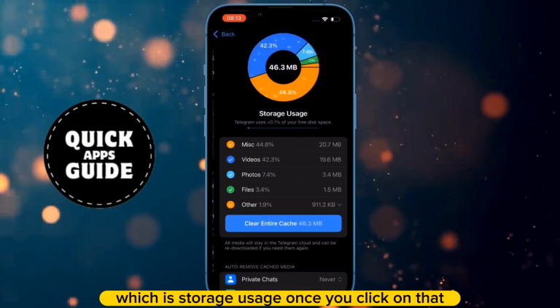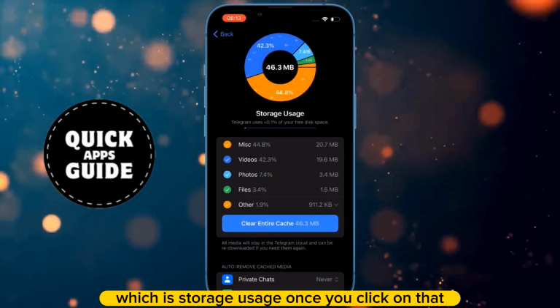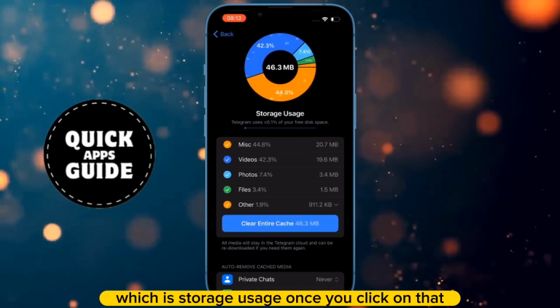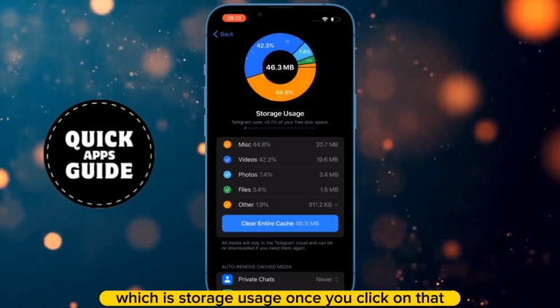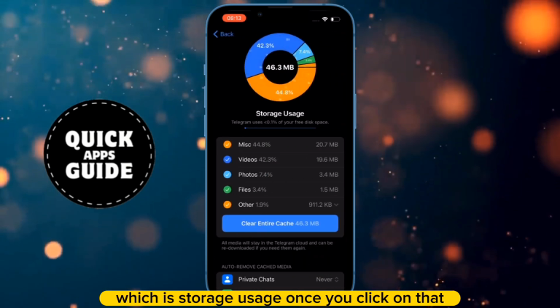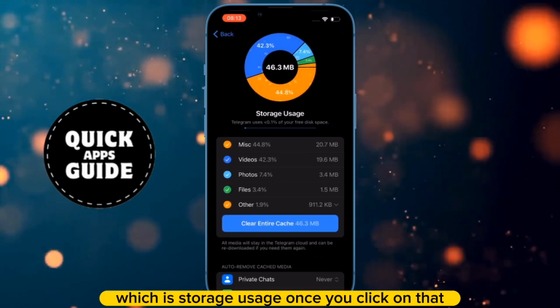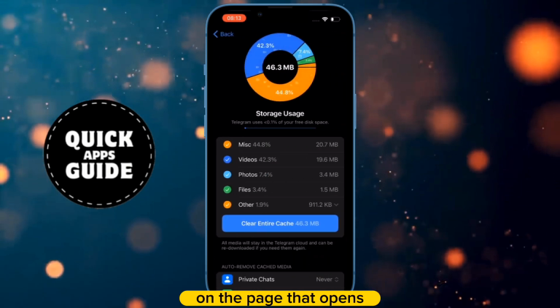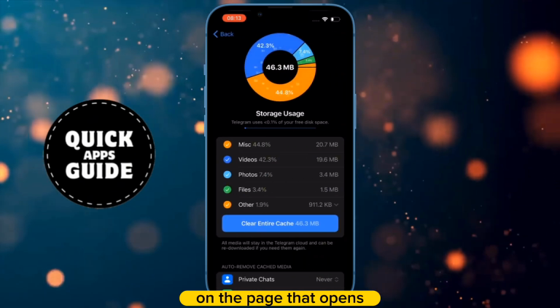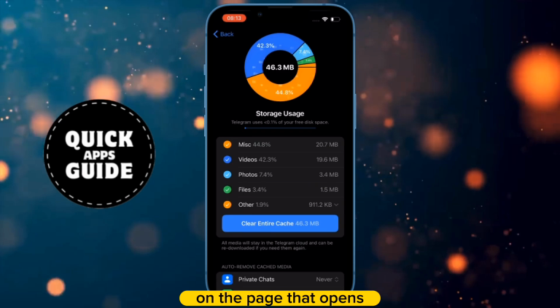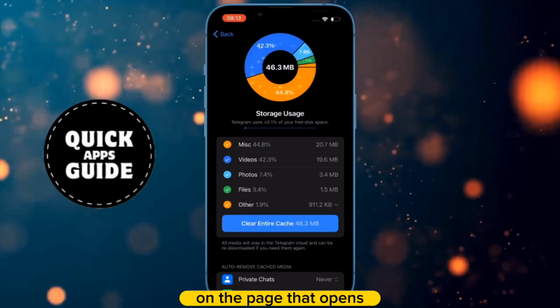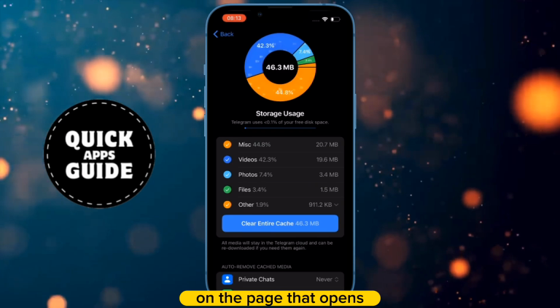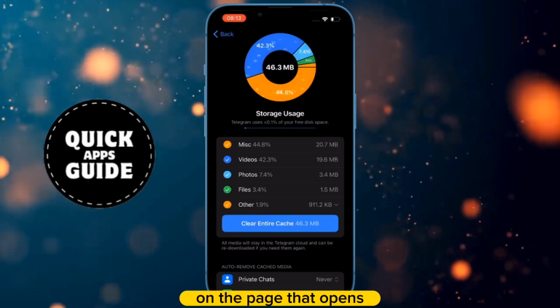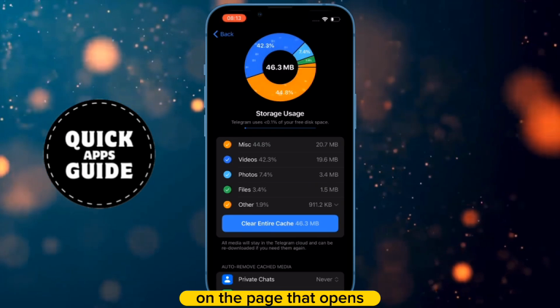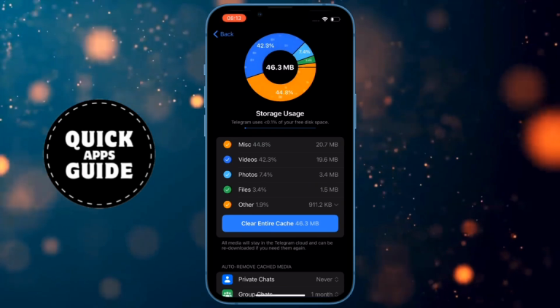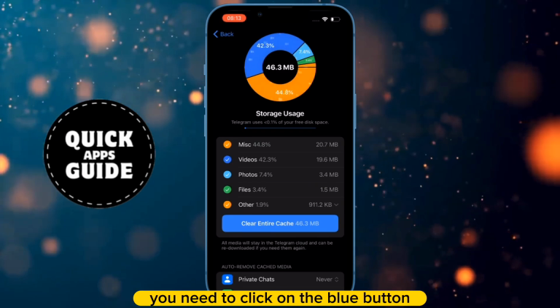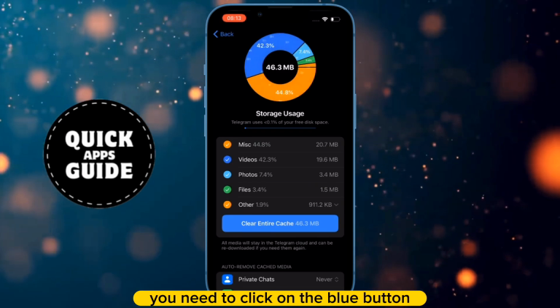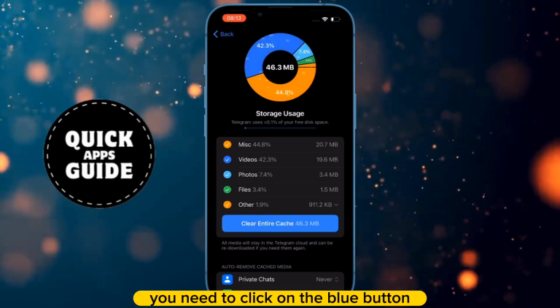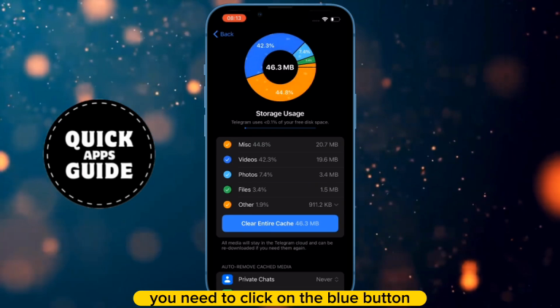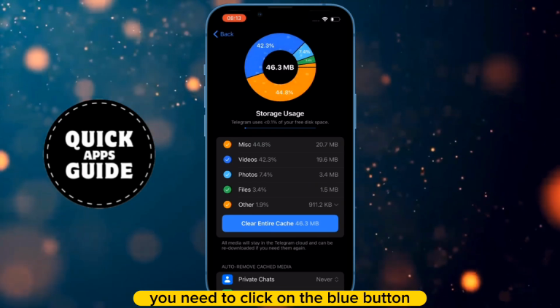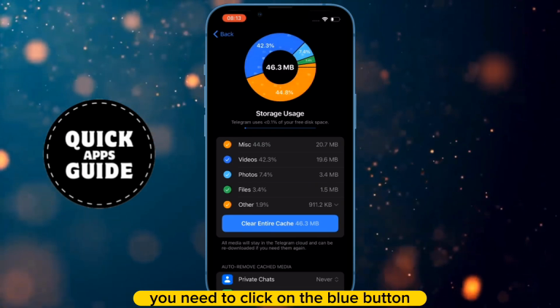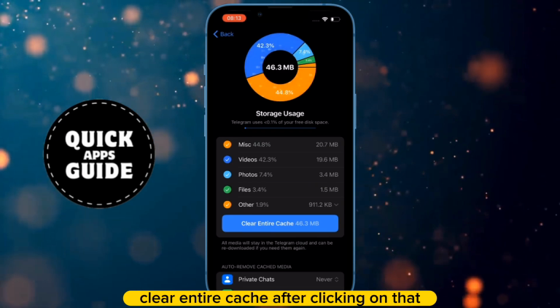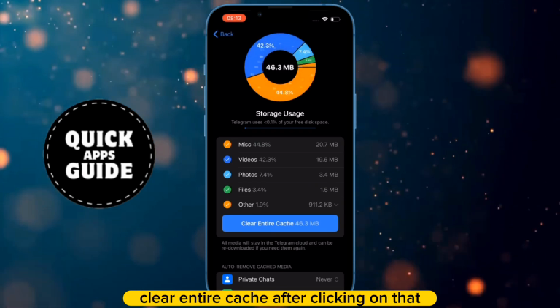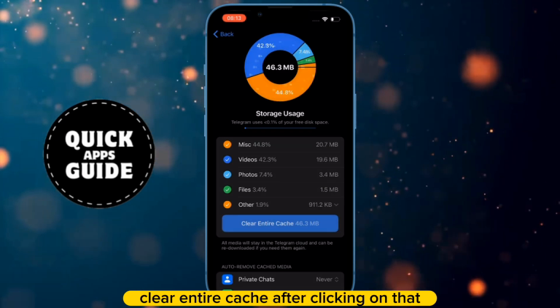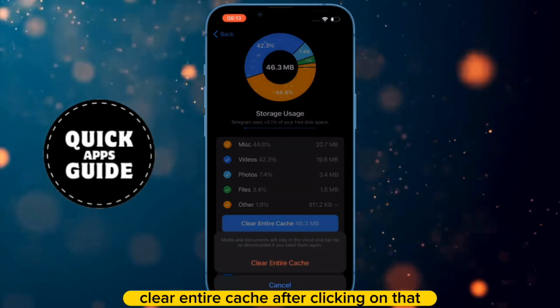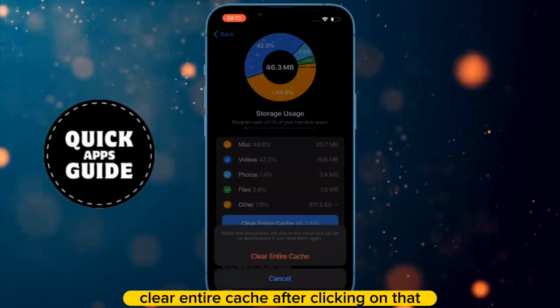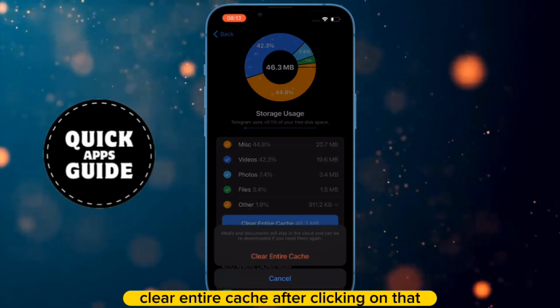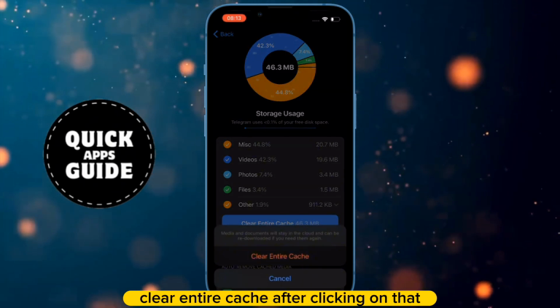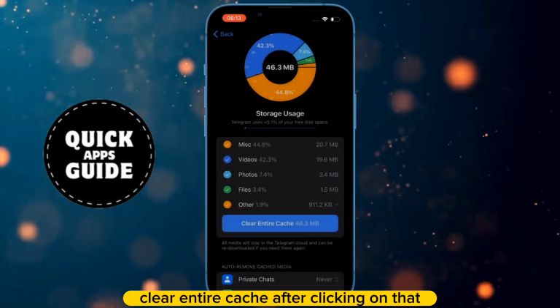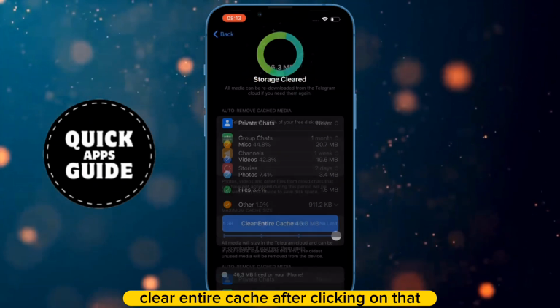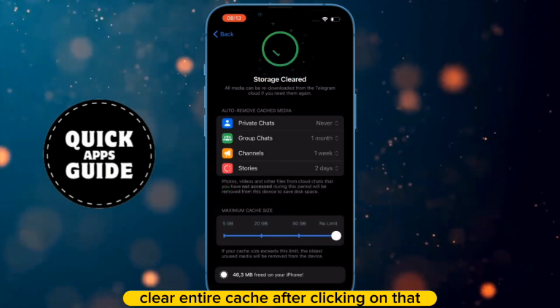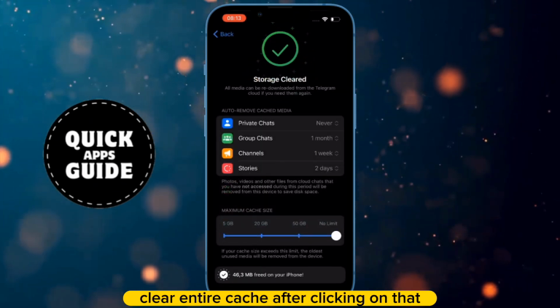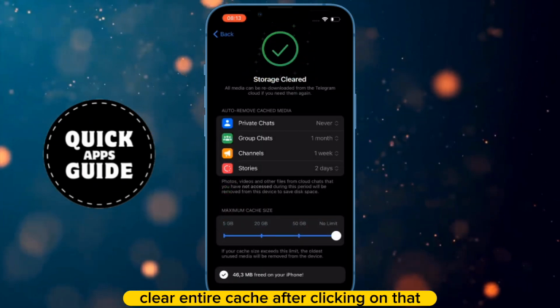Once you click on that, on the page that opens, you need to click on the blue button that says clear entire cache.